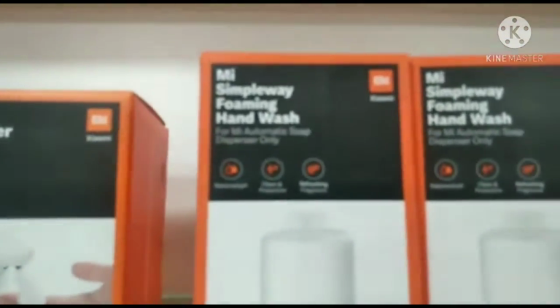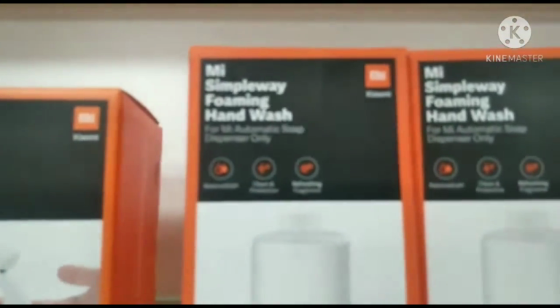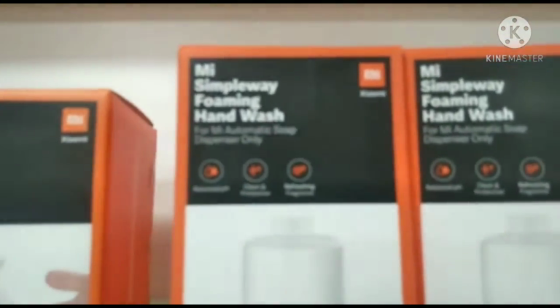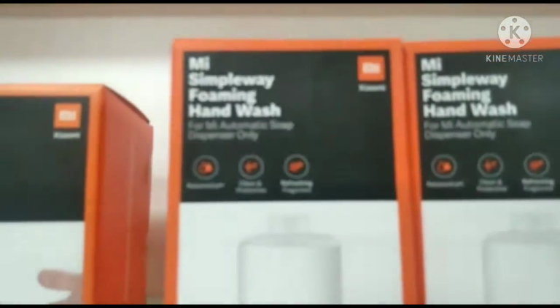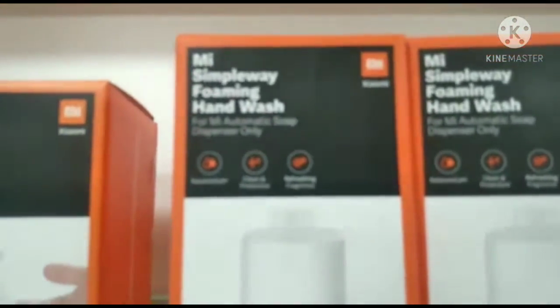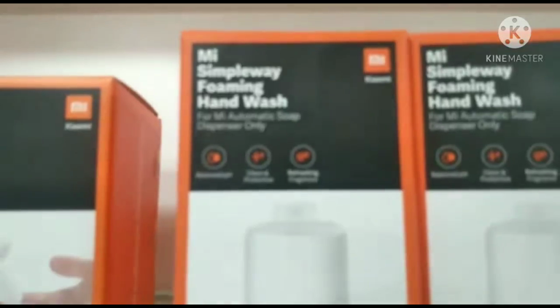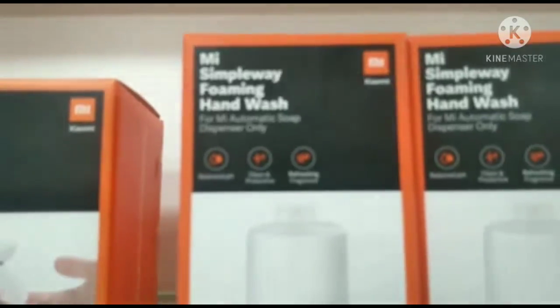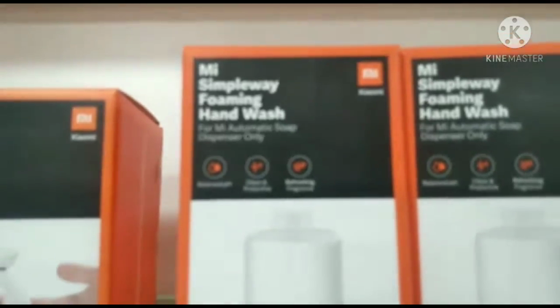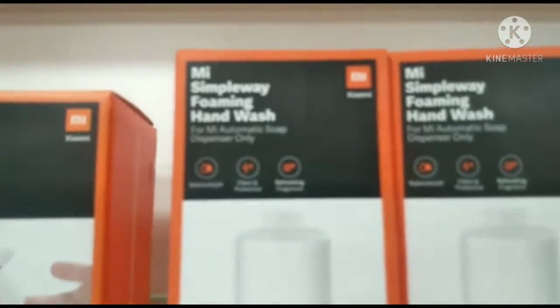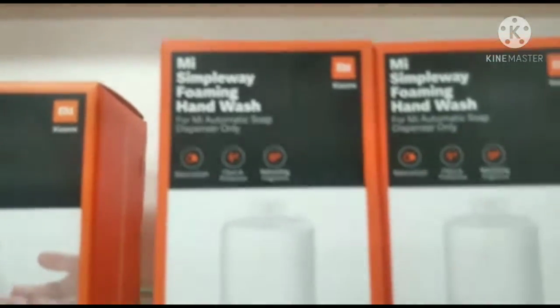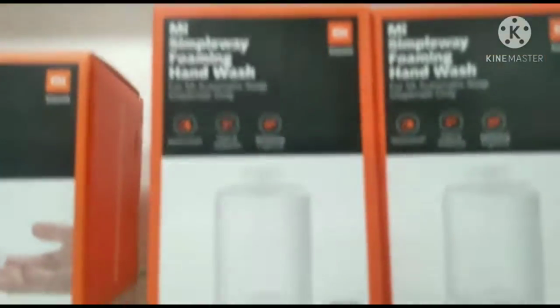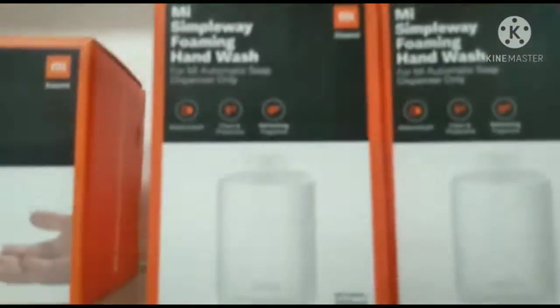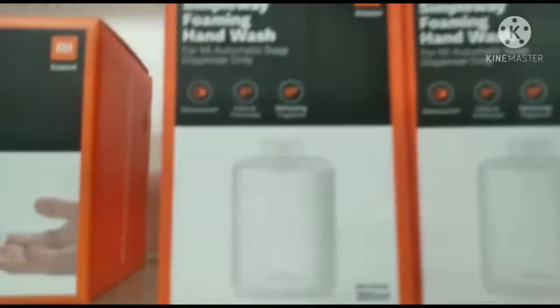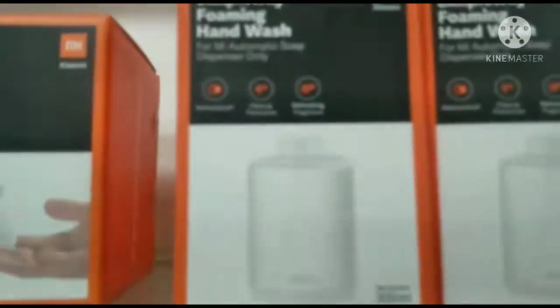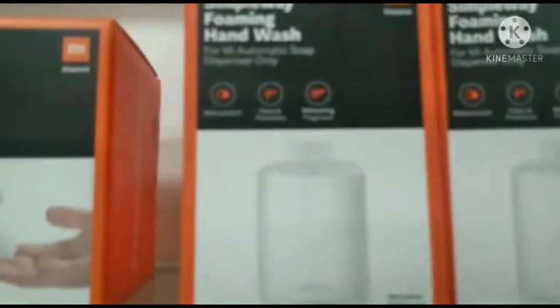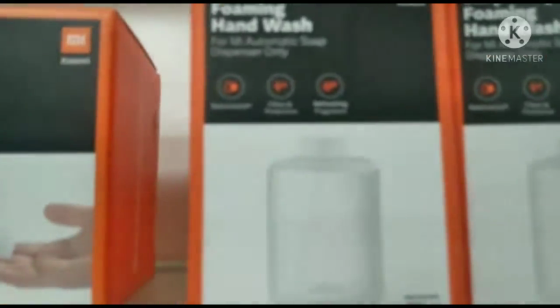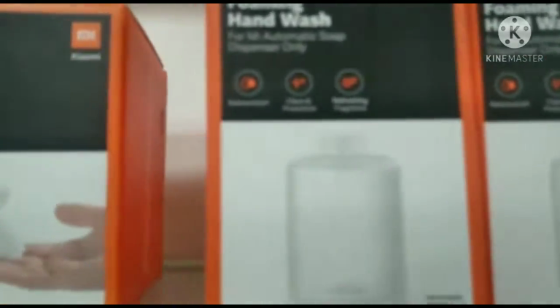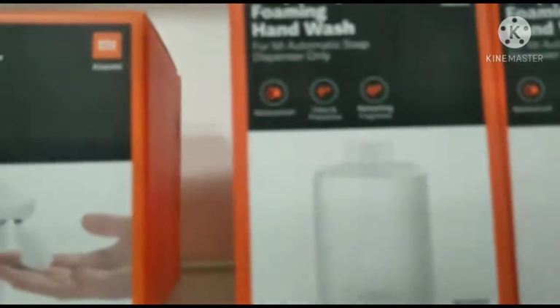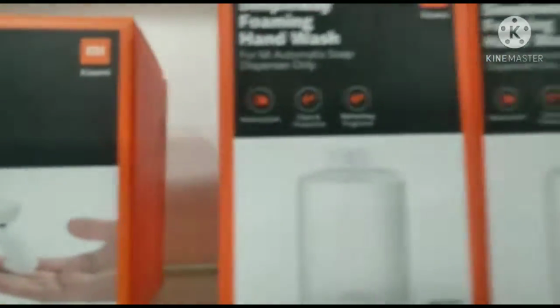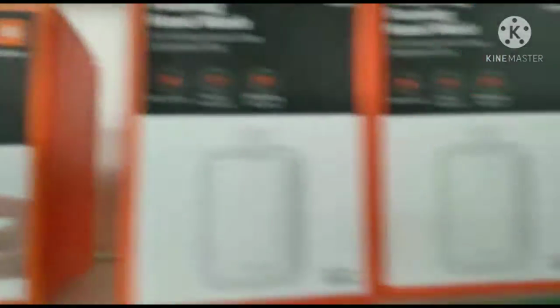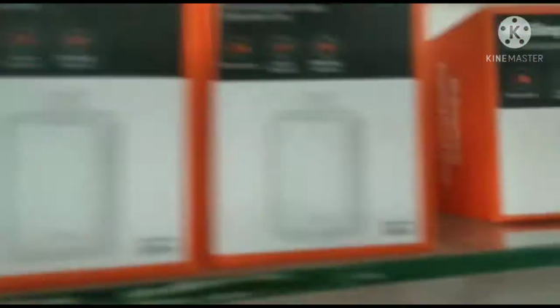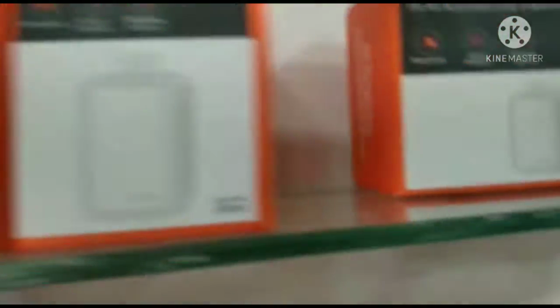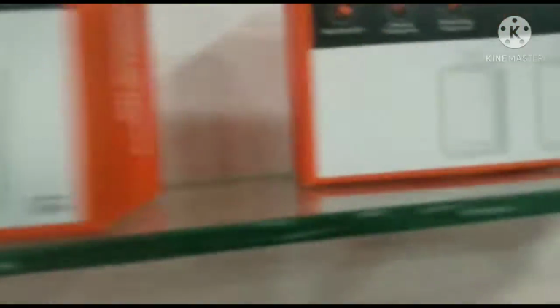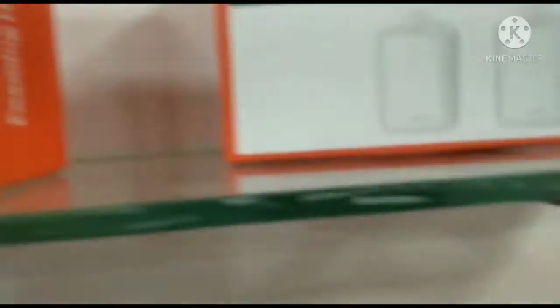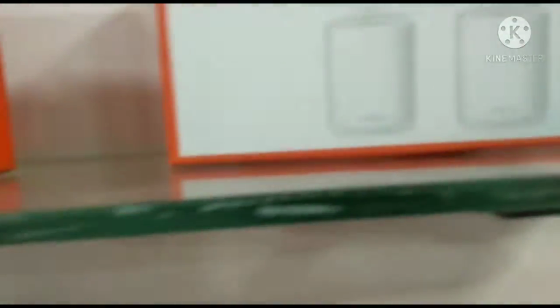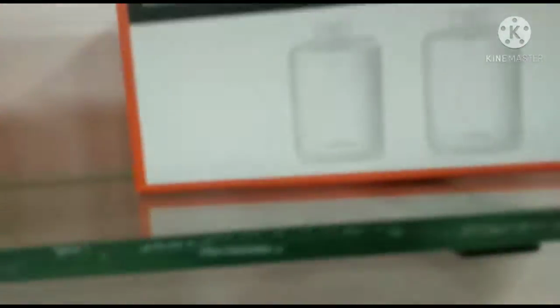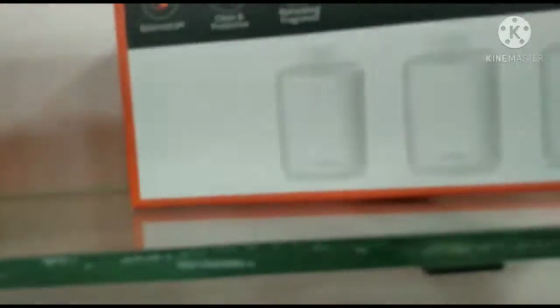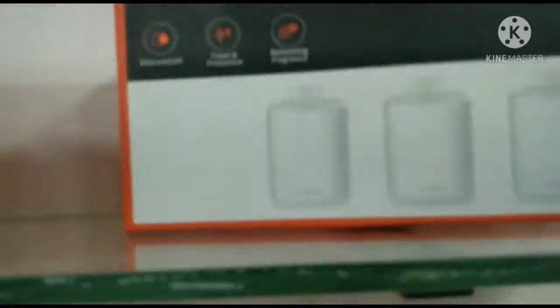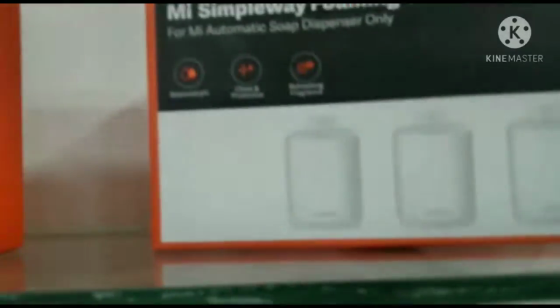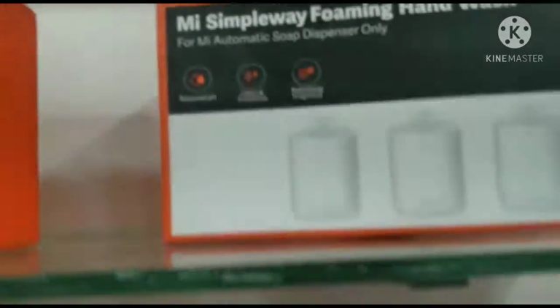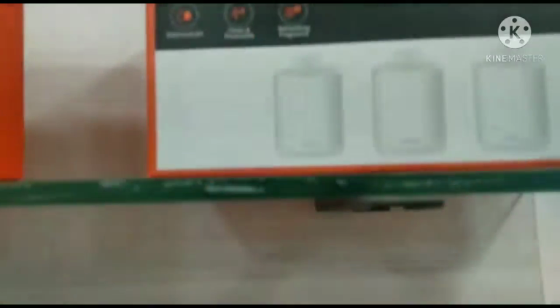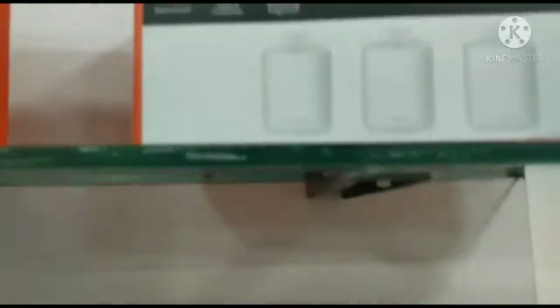It's a Mi simple wash — I'm putting hand wash in. It's a simple wash for my hands.